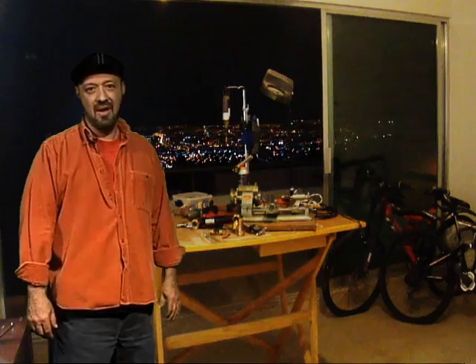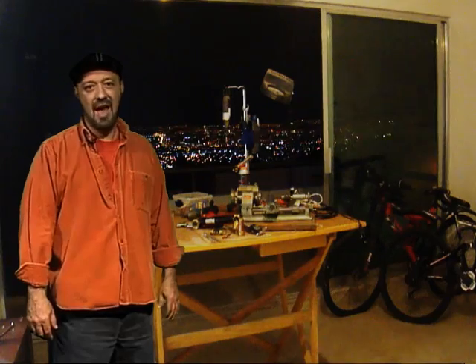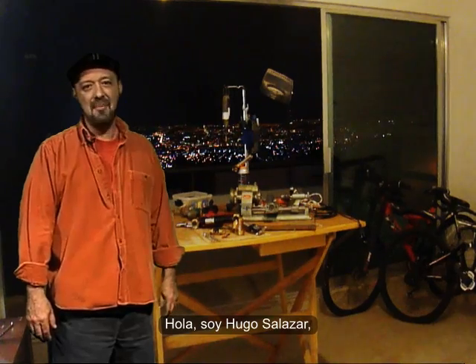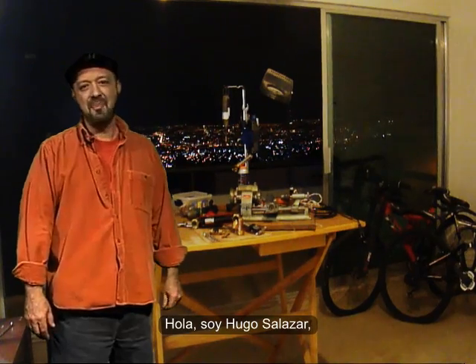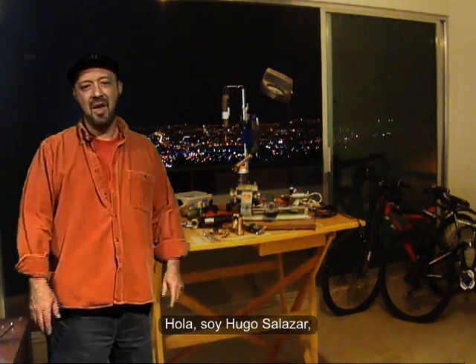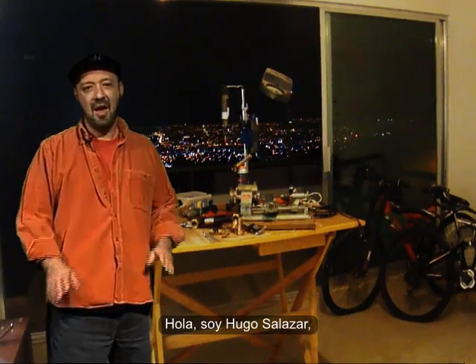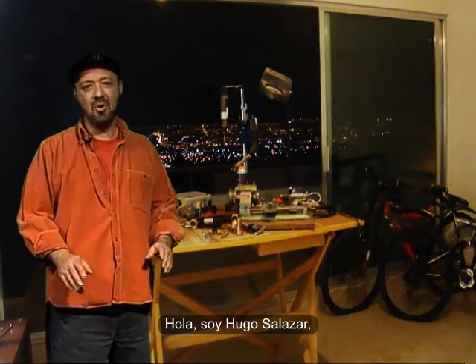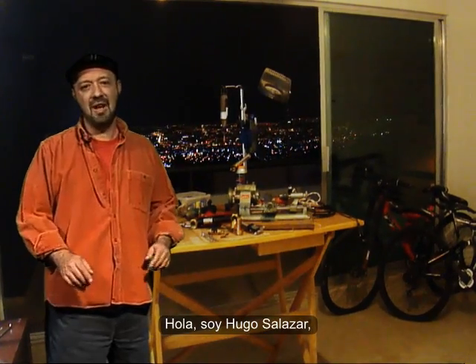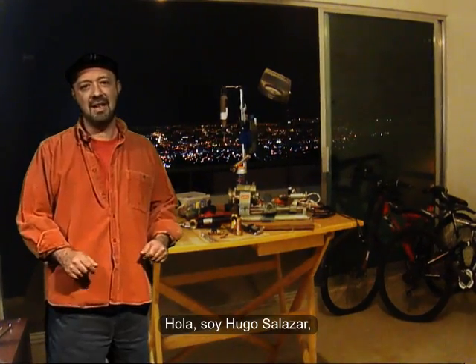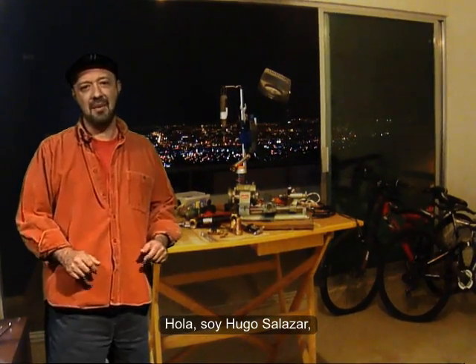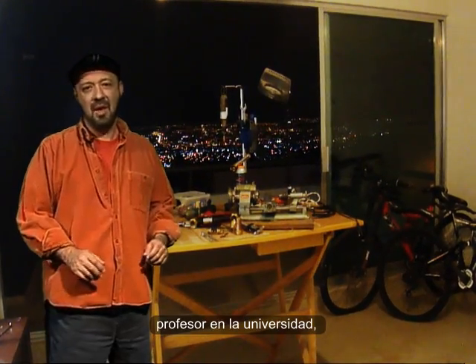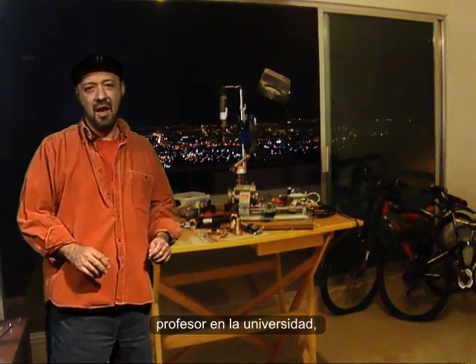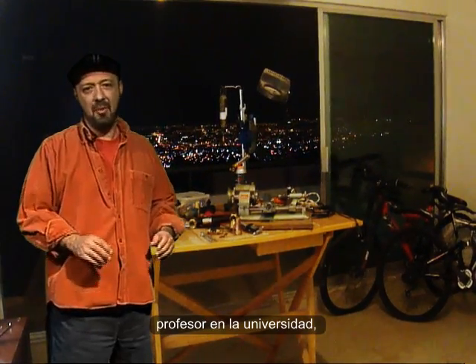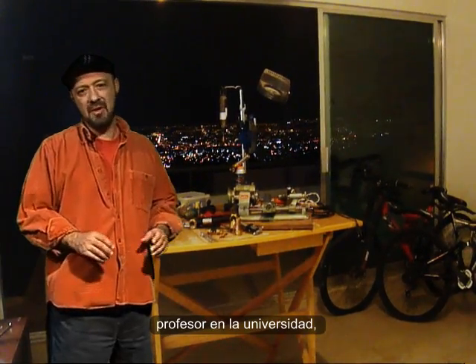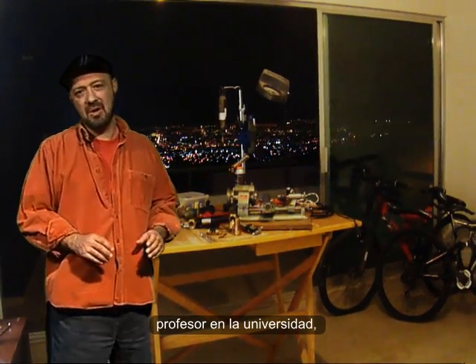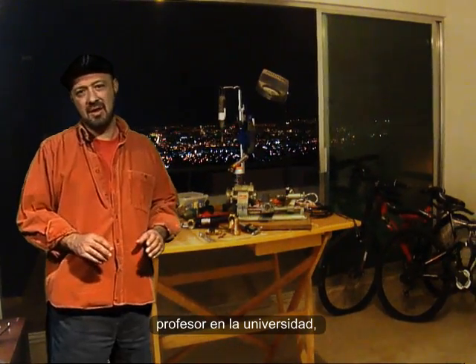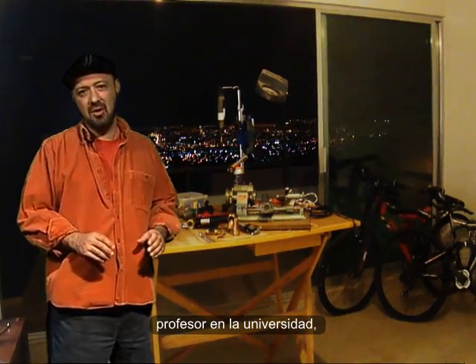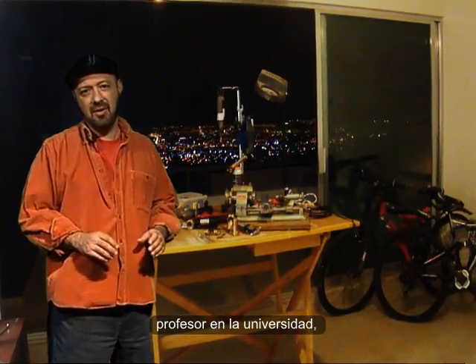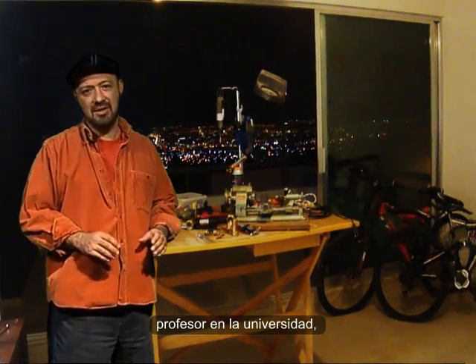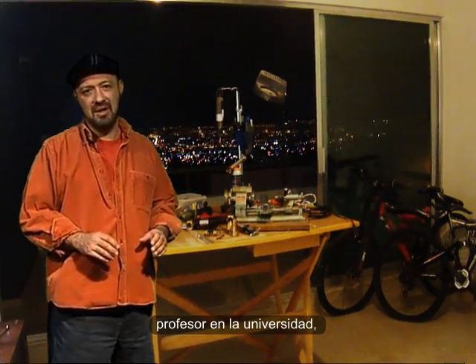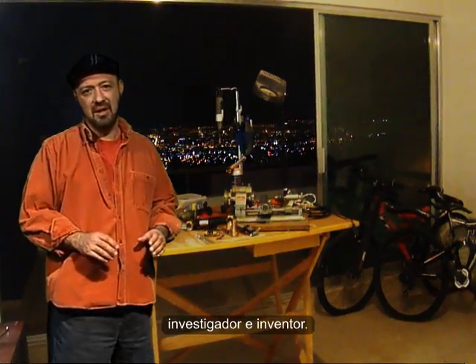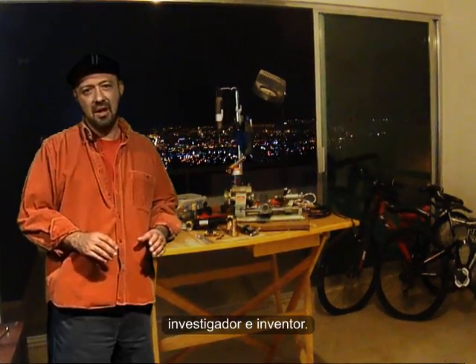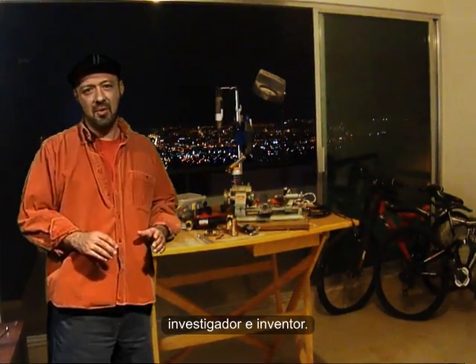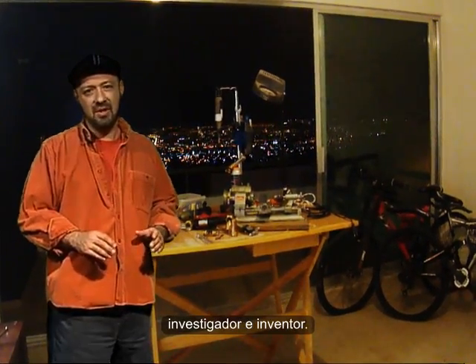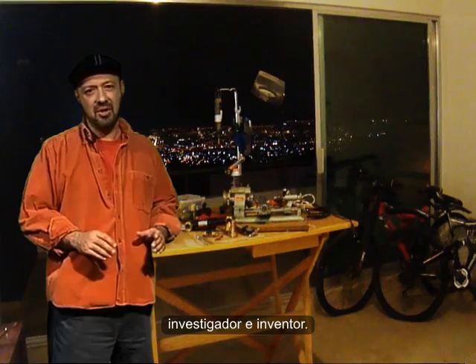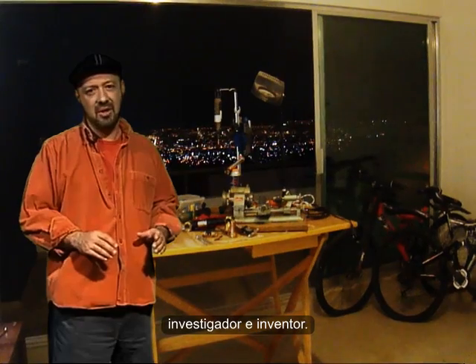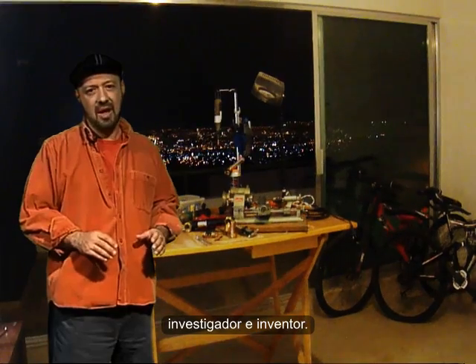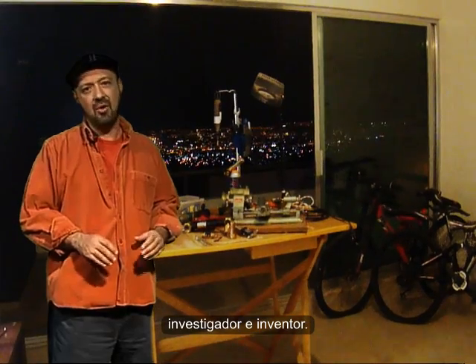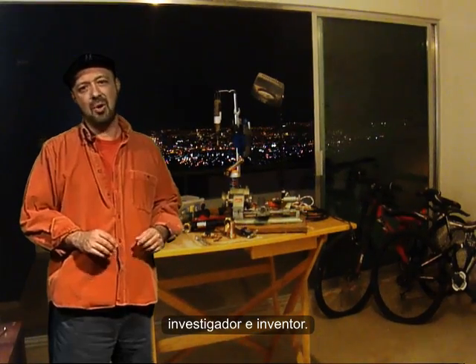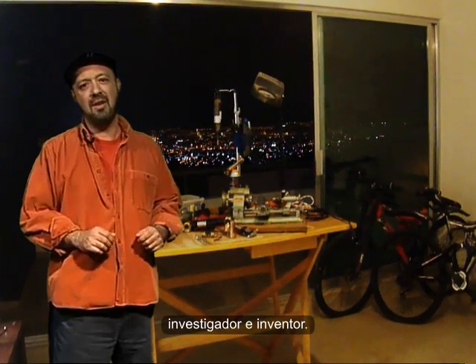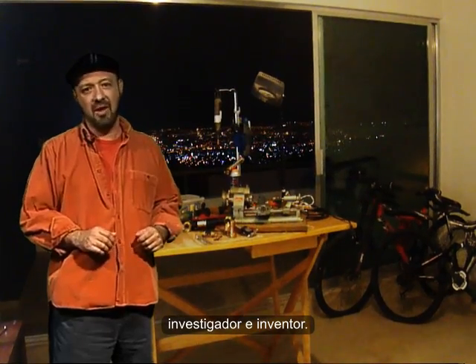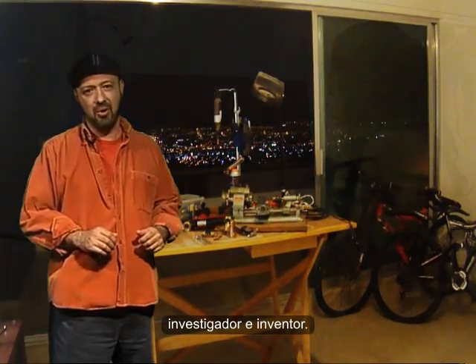Hi, I'm Hugo Salazar. I'm a professor at the University, a researcher and also an inventor.